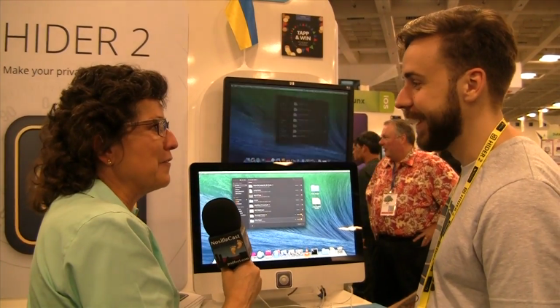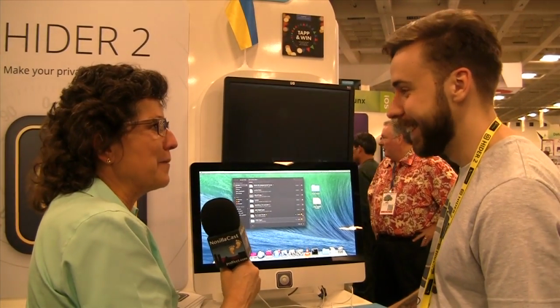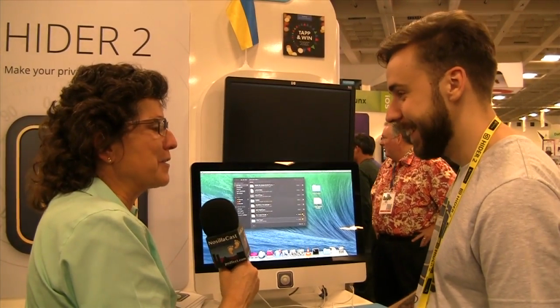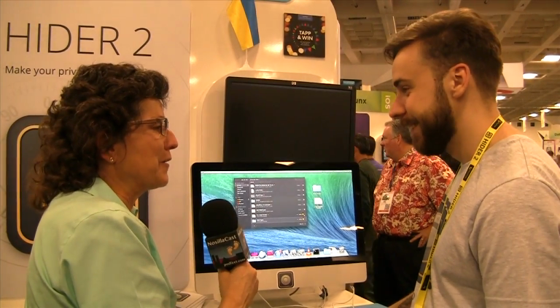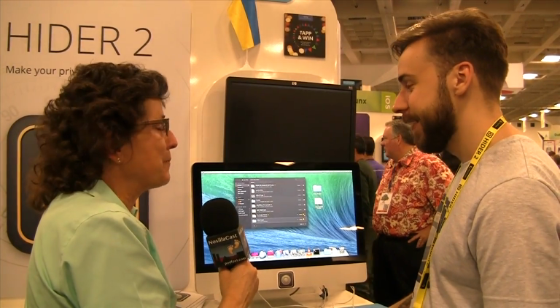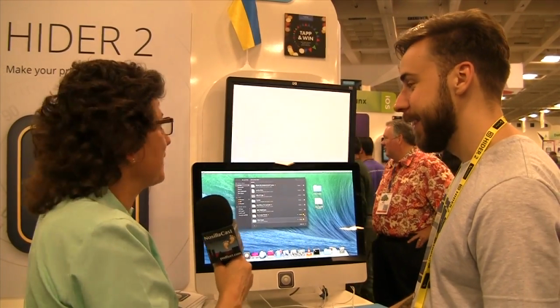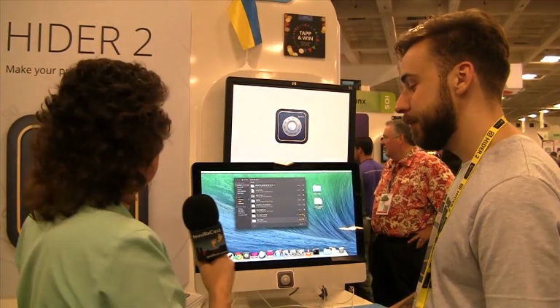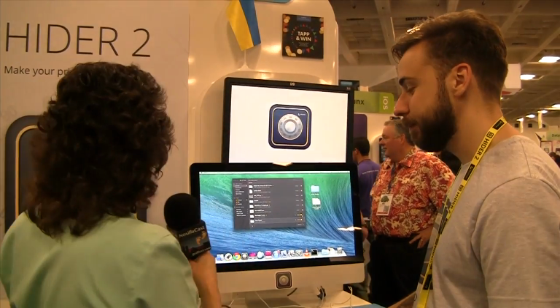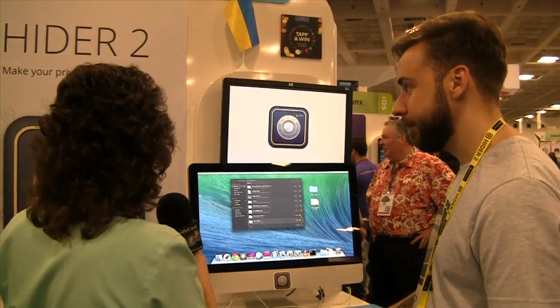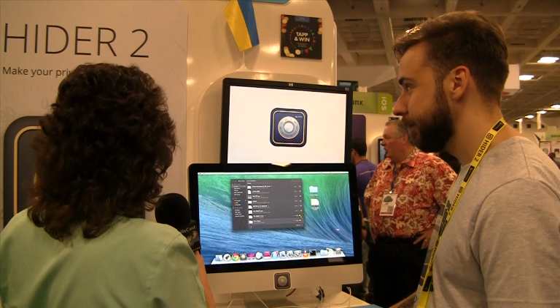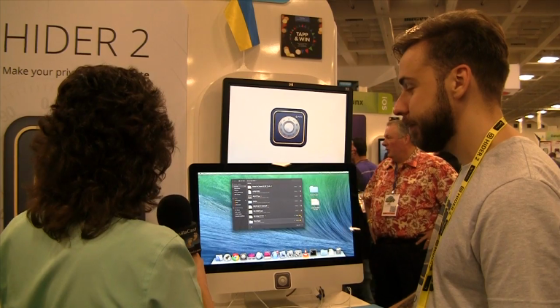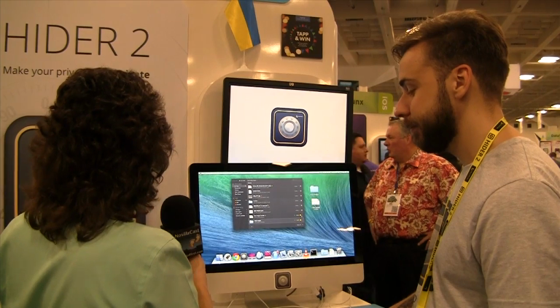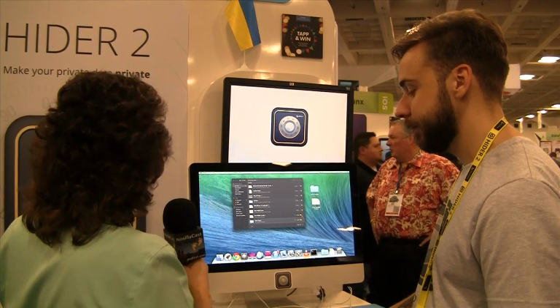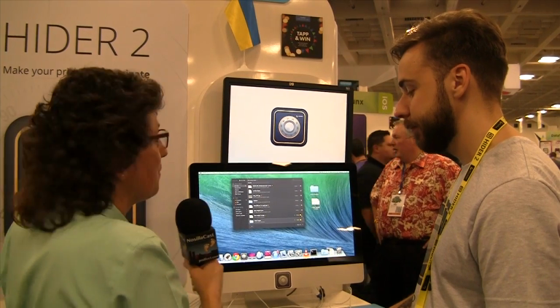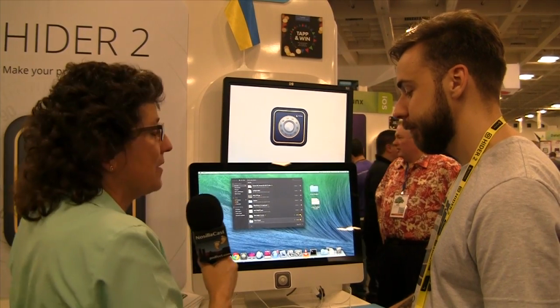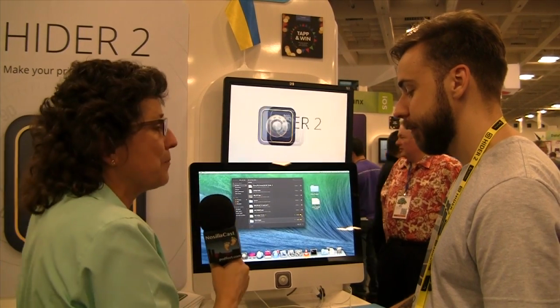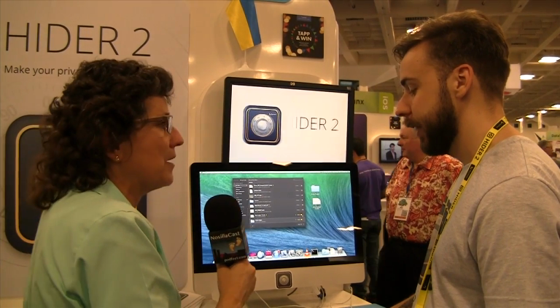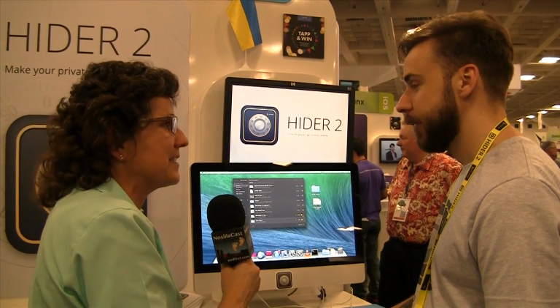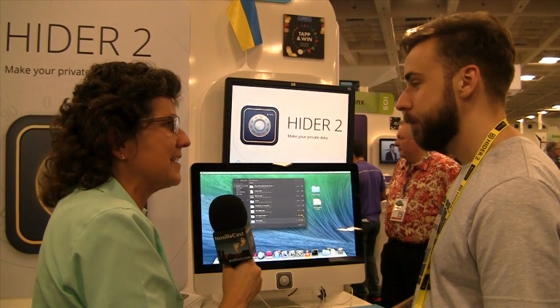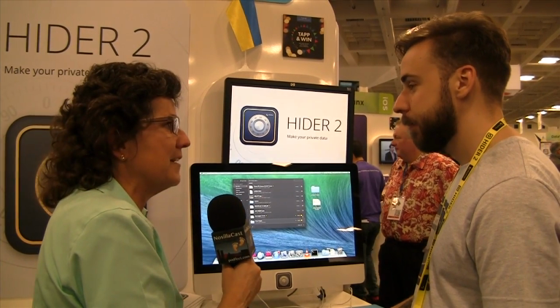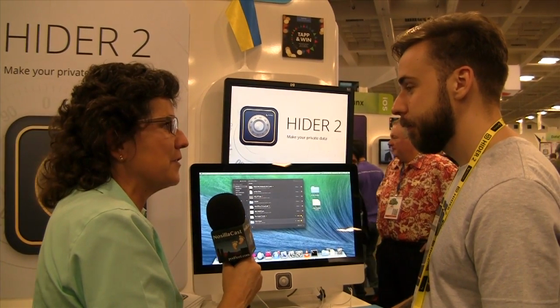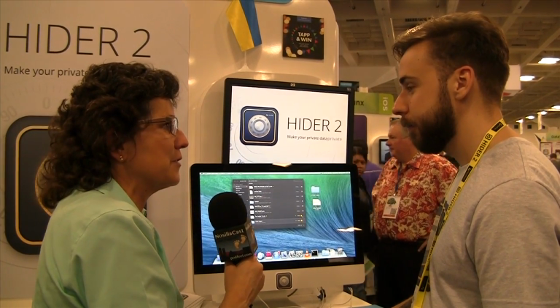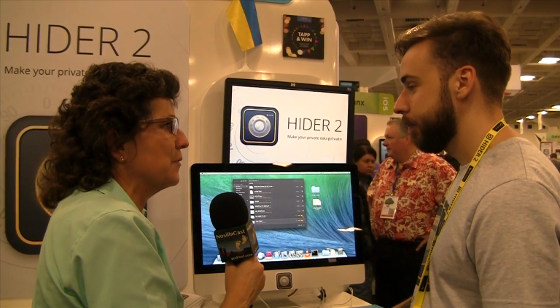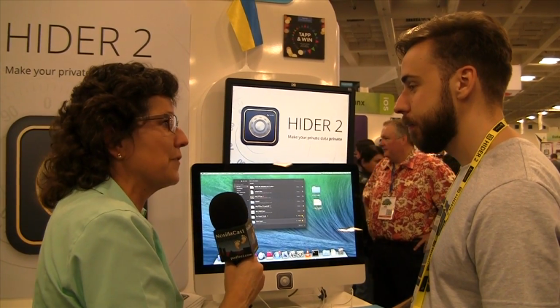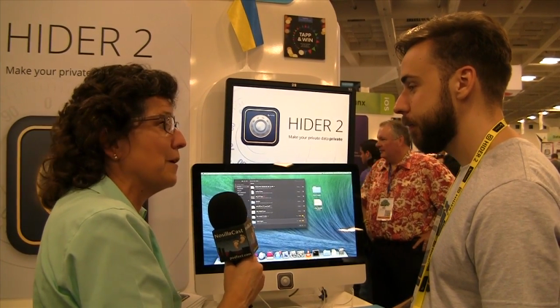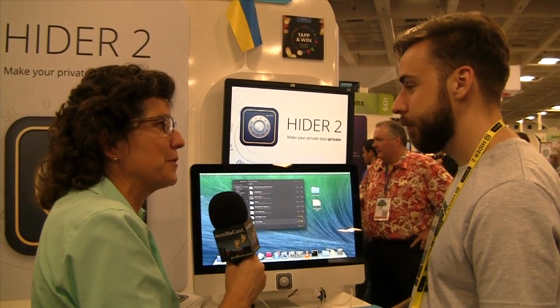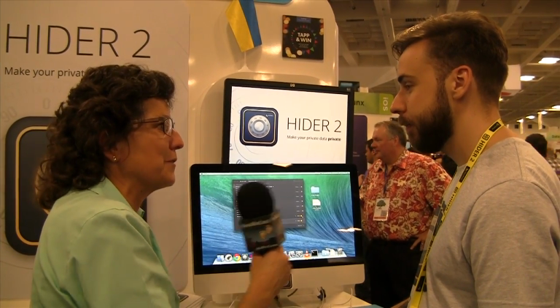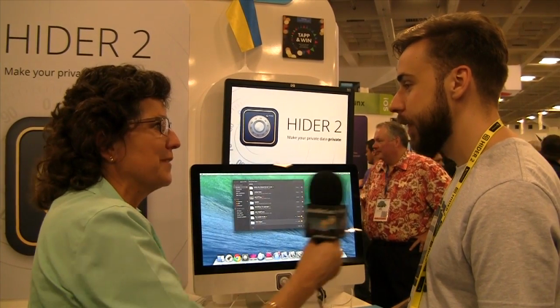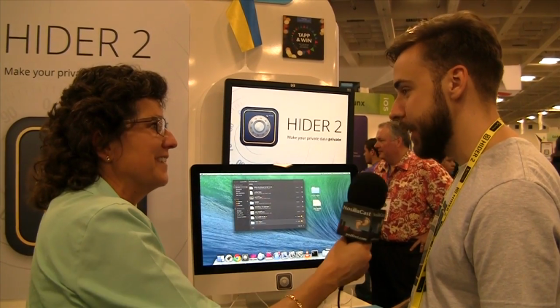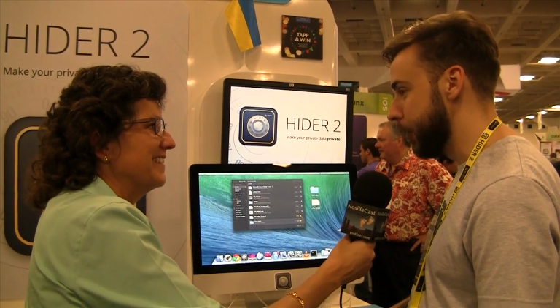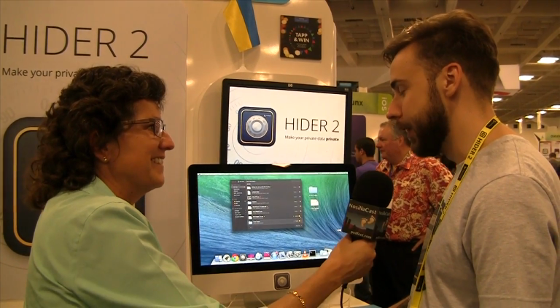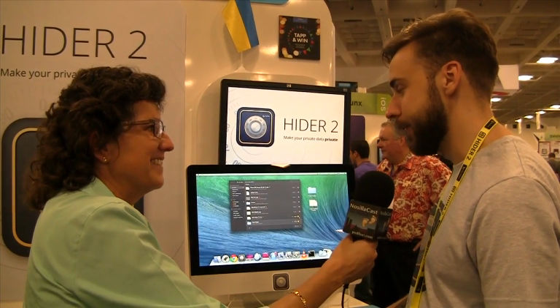Thank you very much, Philip. The company is MacPaw and the product is HIDR 2. Thank you, Ellison.